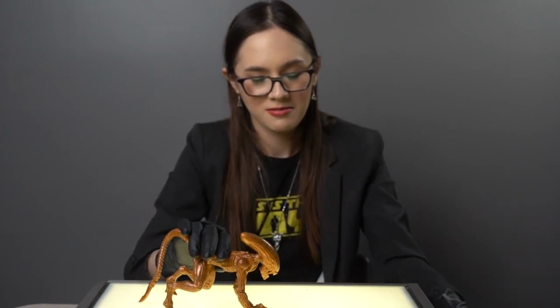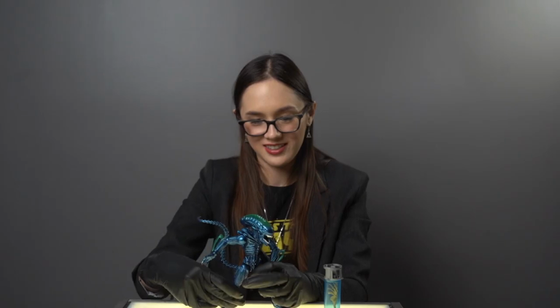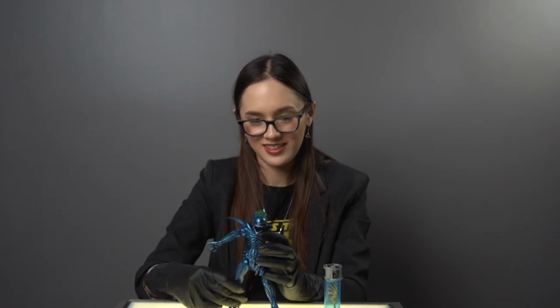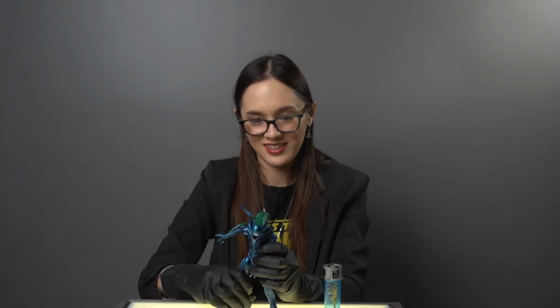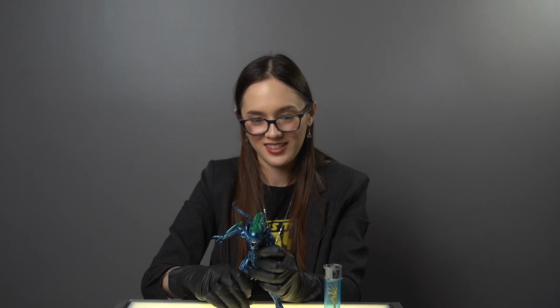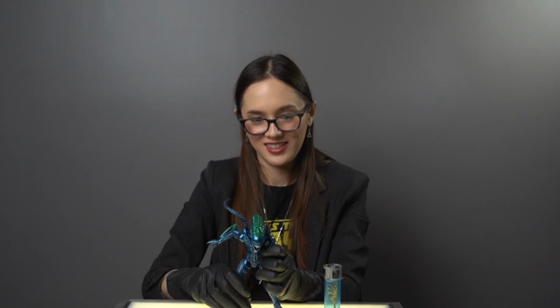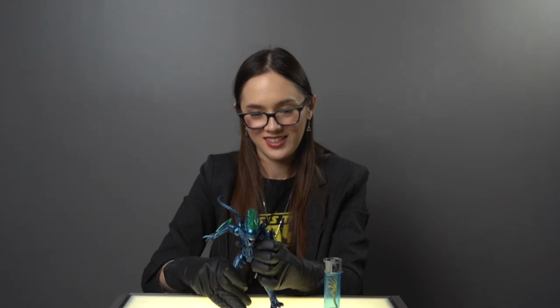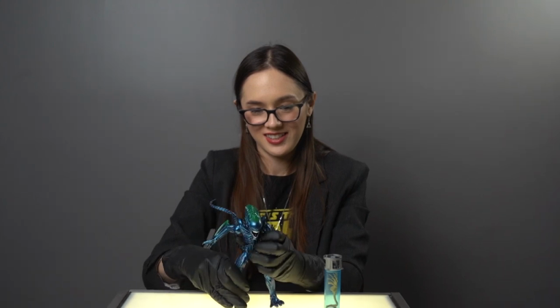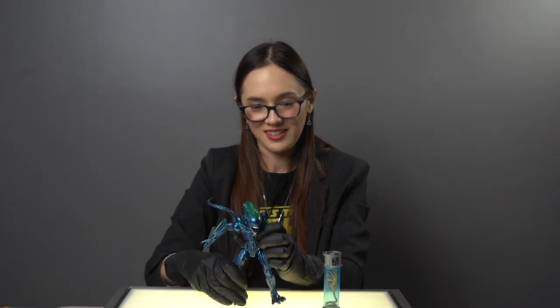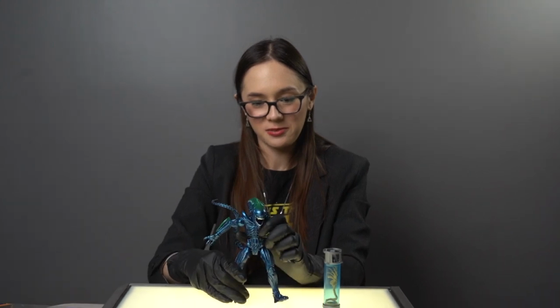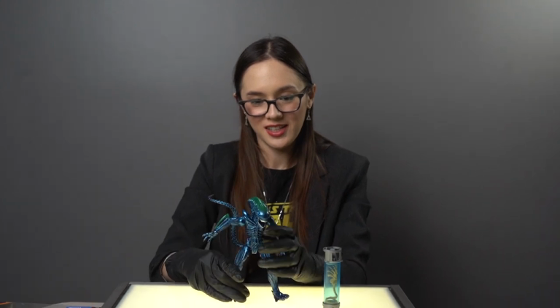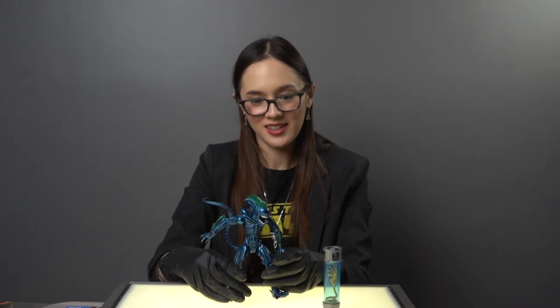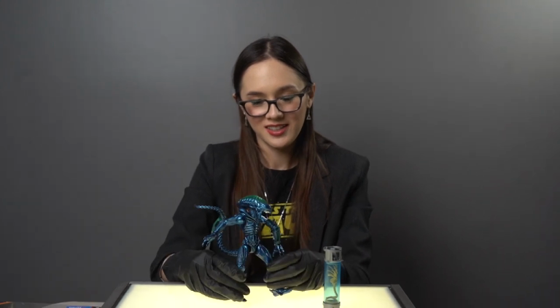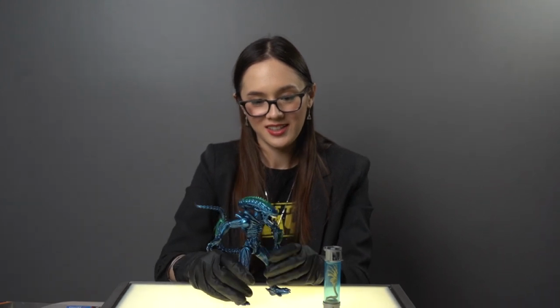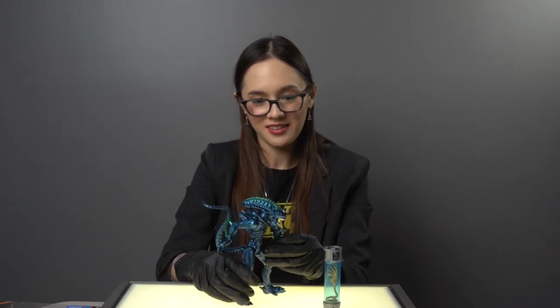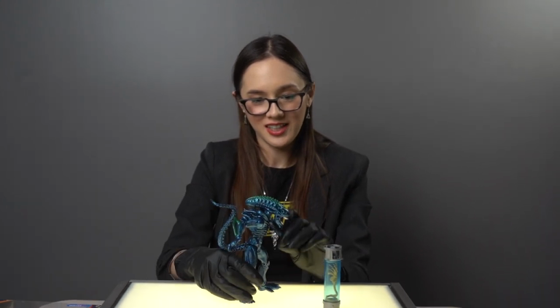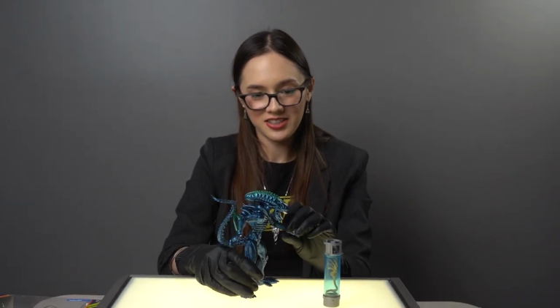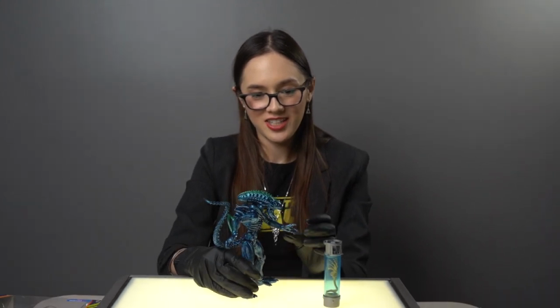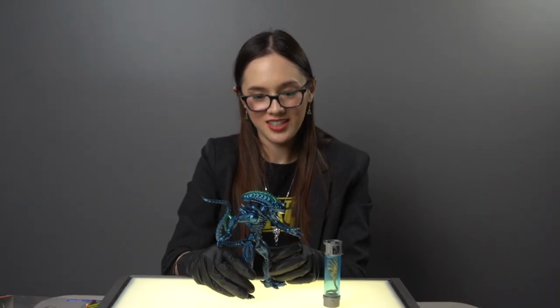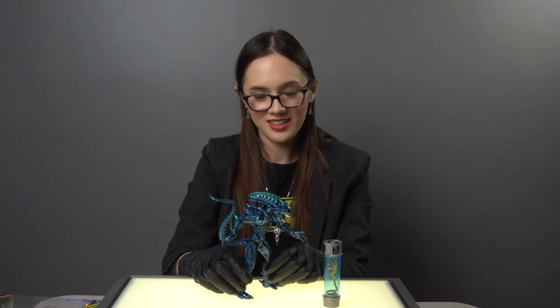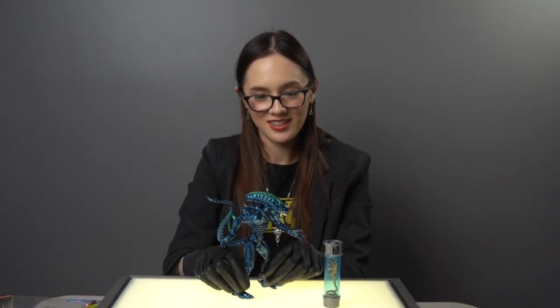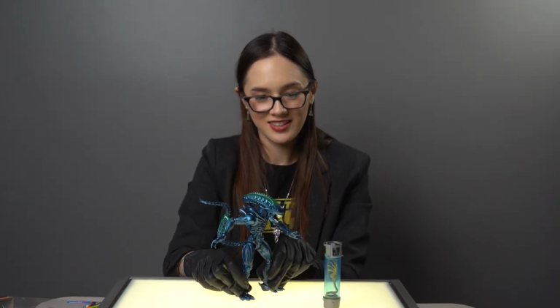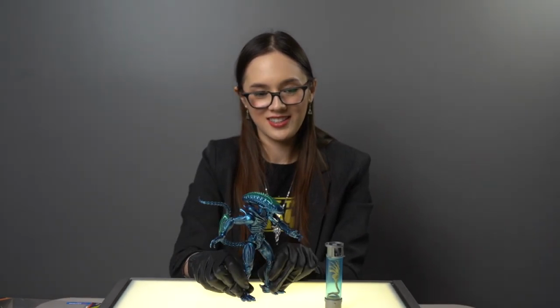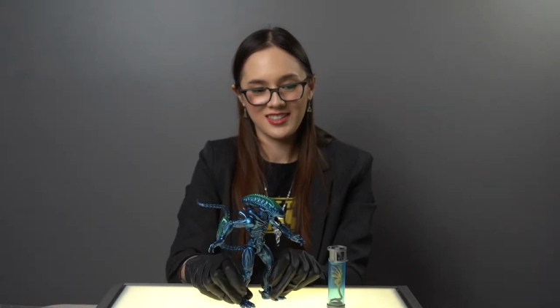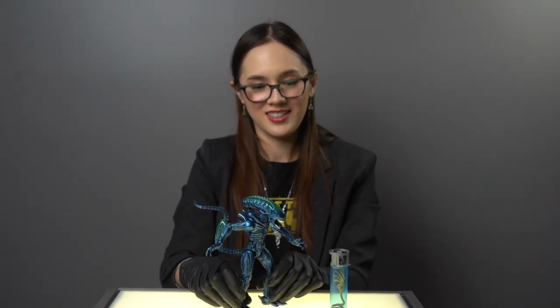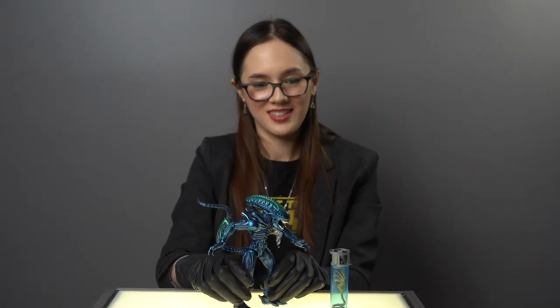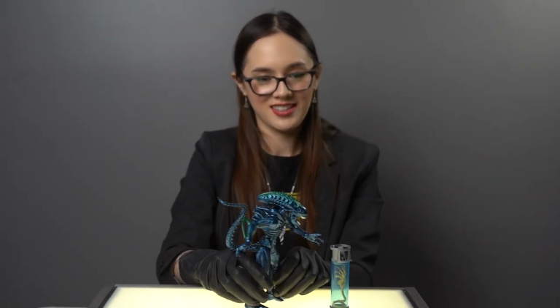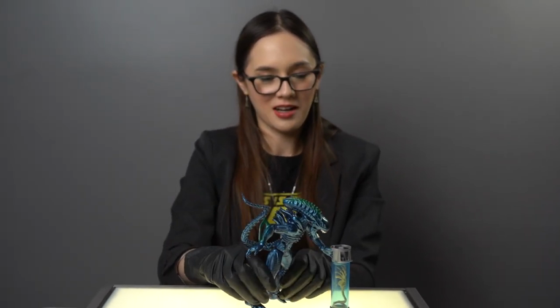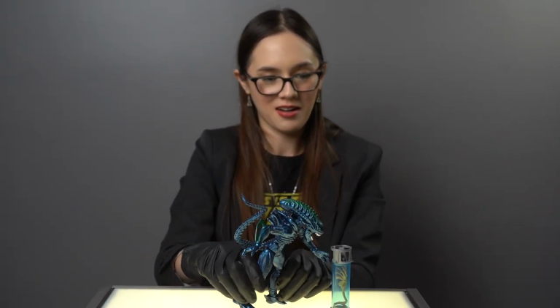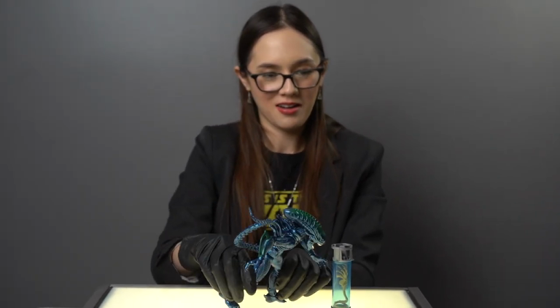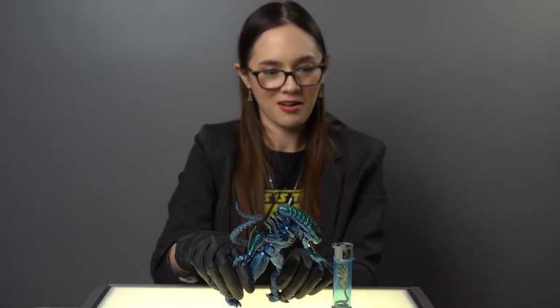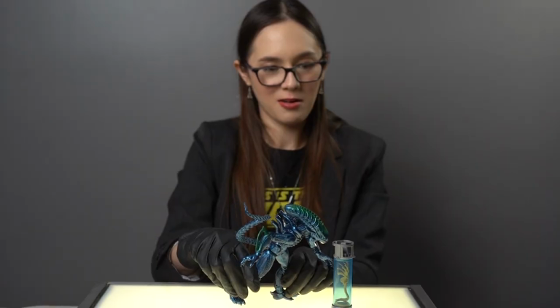Thanks, as always, to our producer and Master Hunter Payson for picking up the entire set of these awesome figures for us.